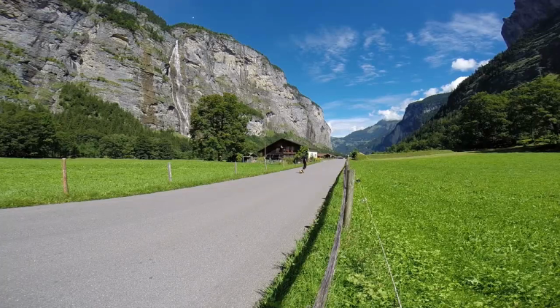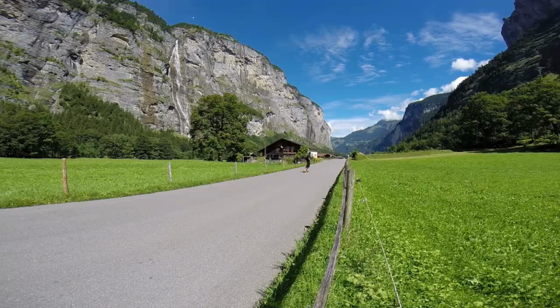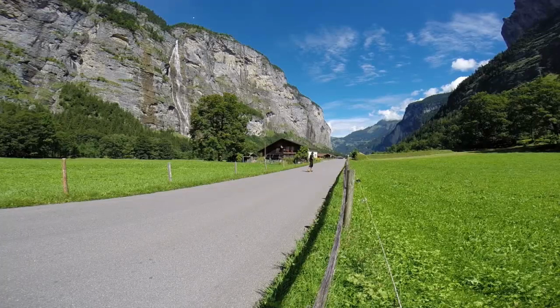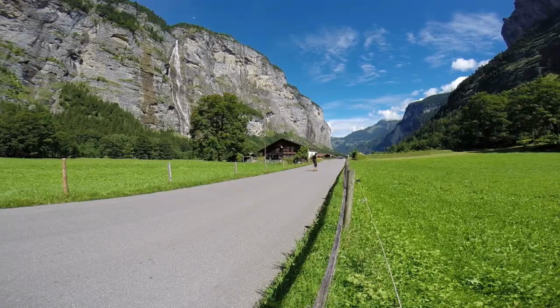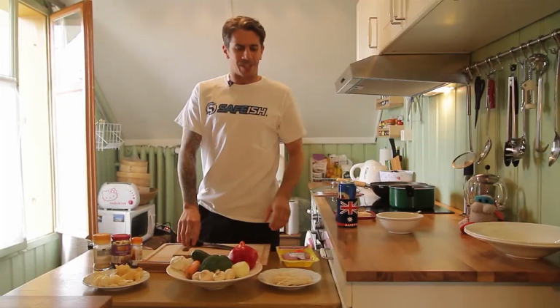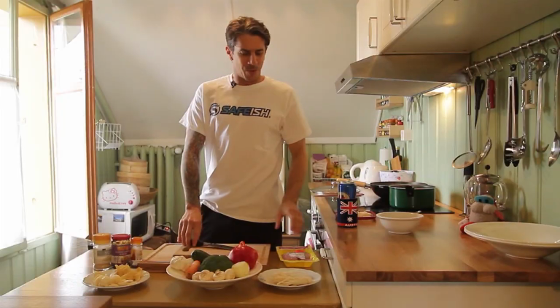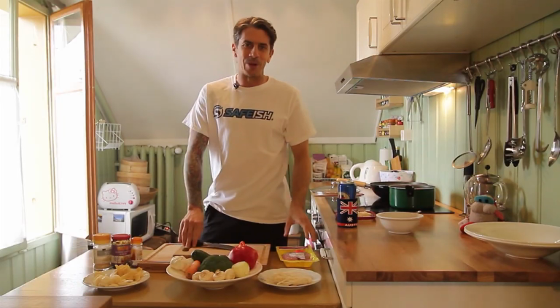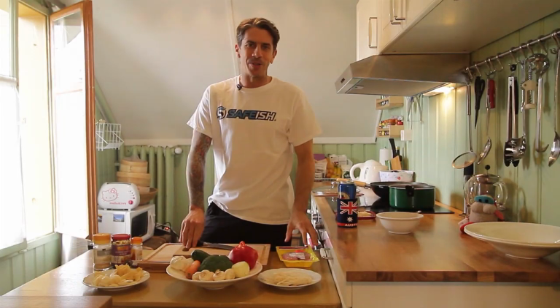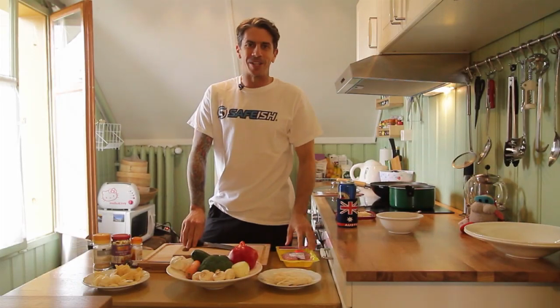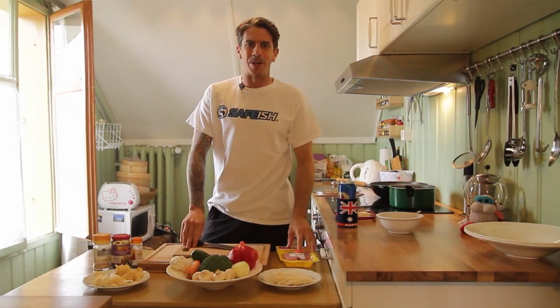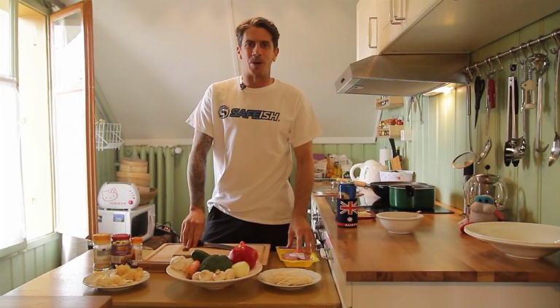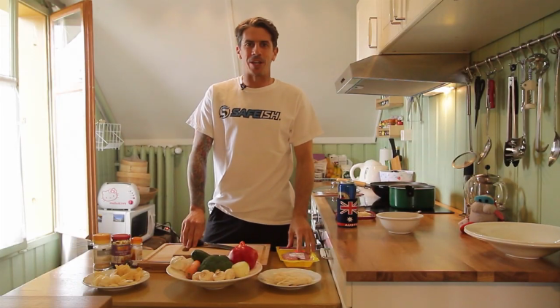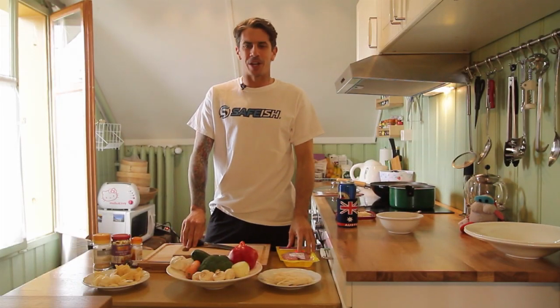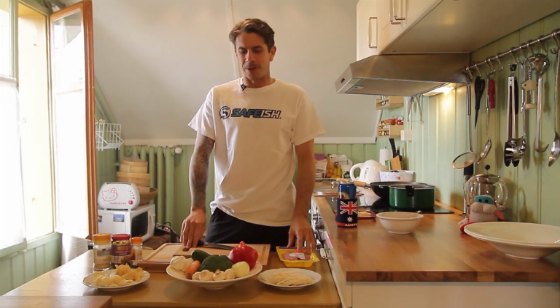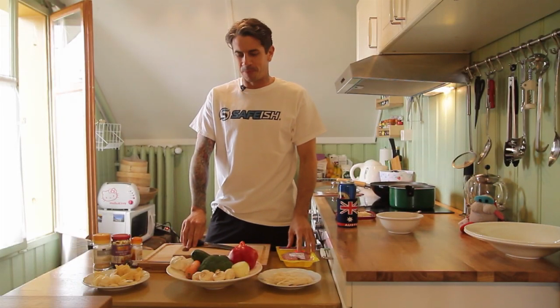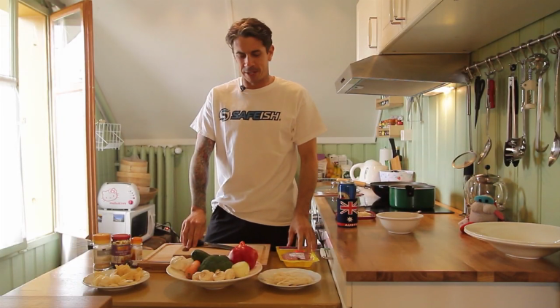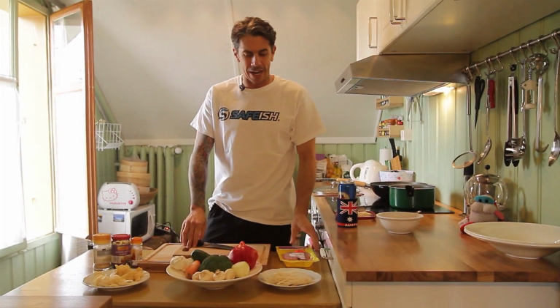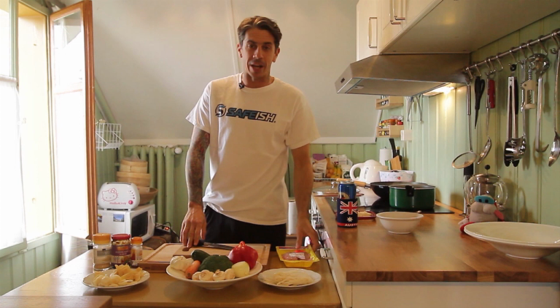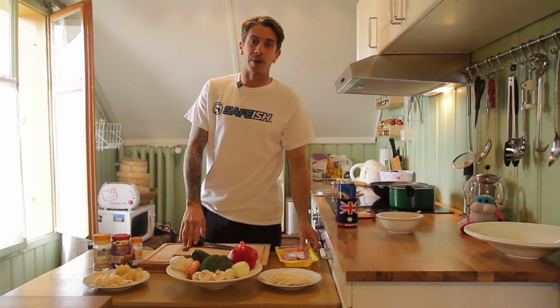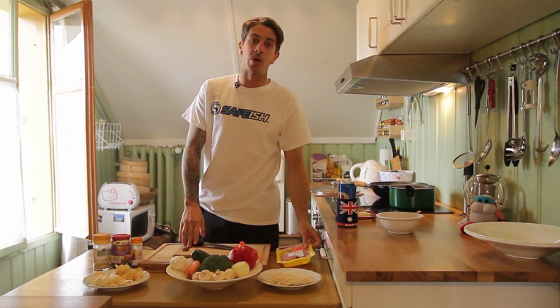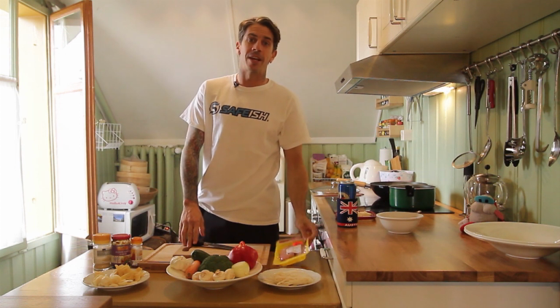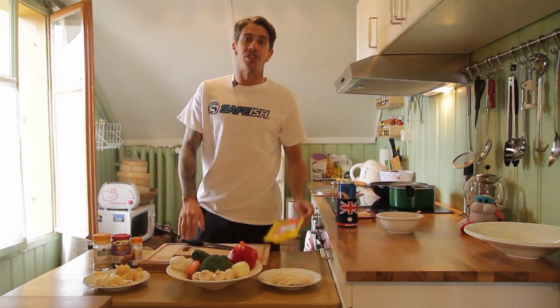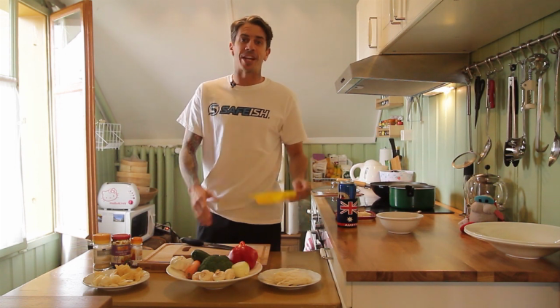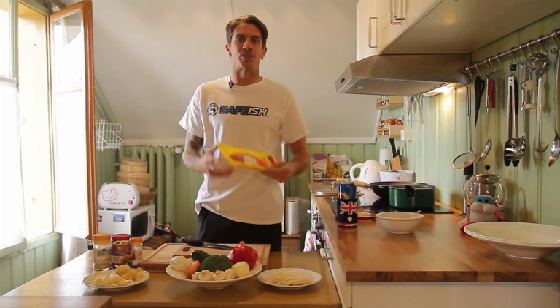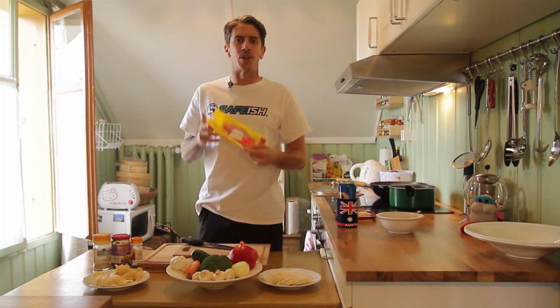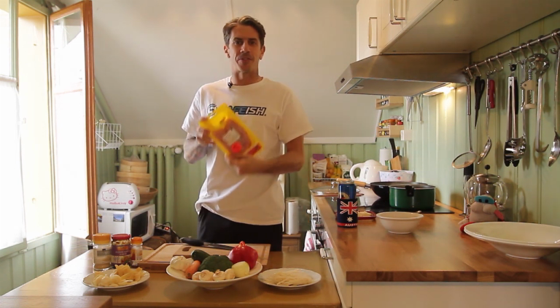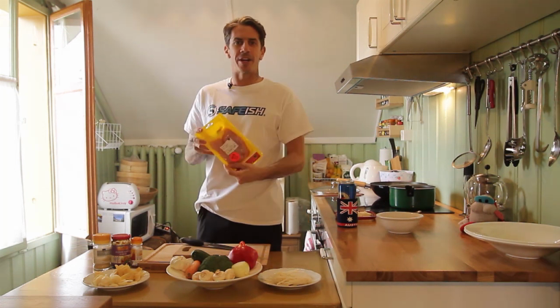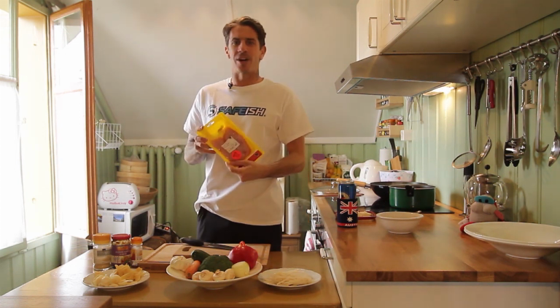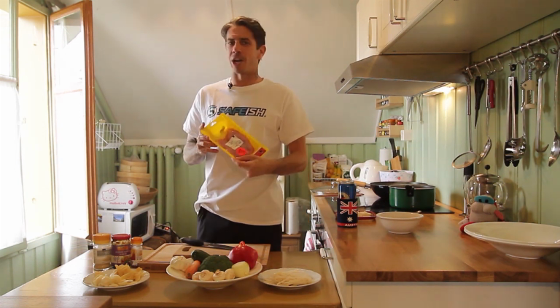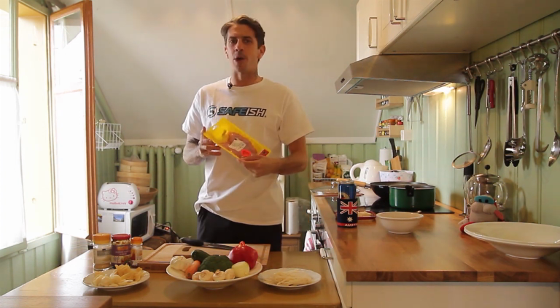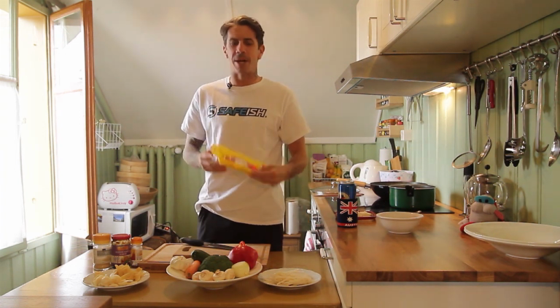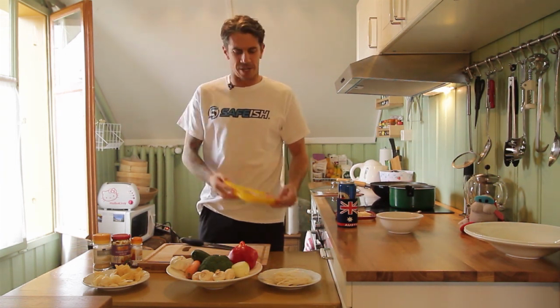G'day guys. Welcome to the Extreme Cooking Show. Today we're going to cook chicken stir-fry on a low budget.